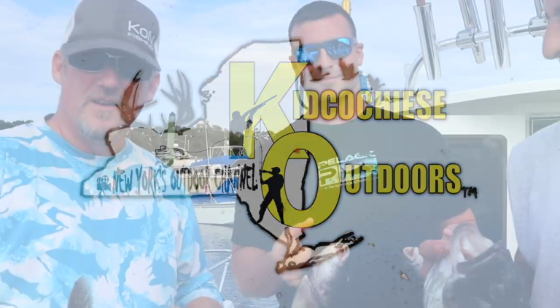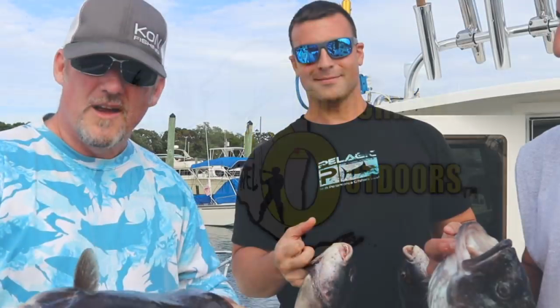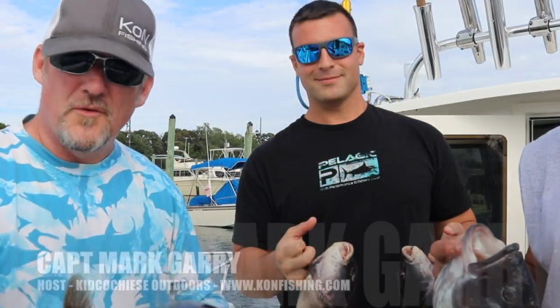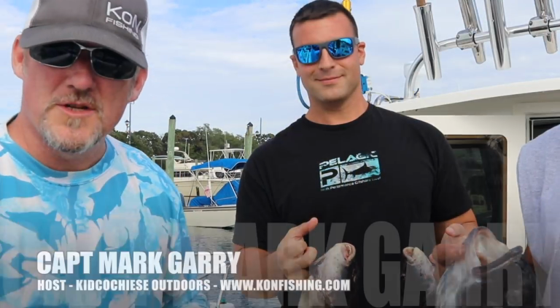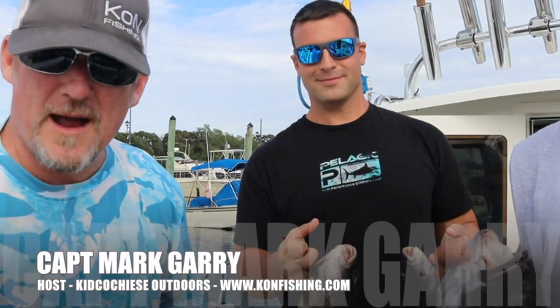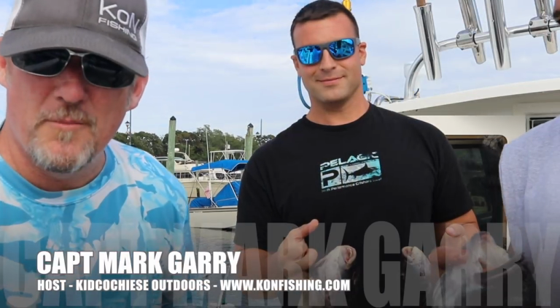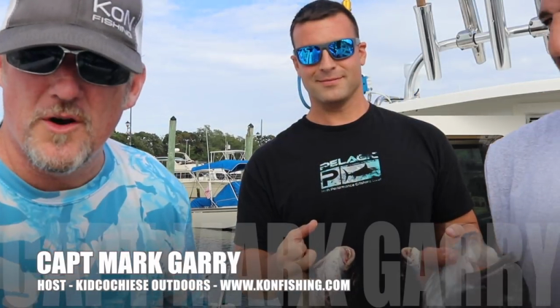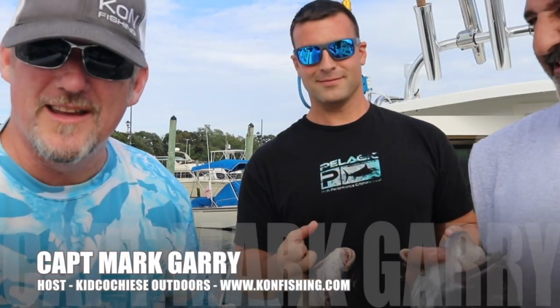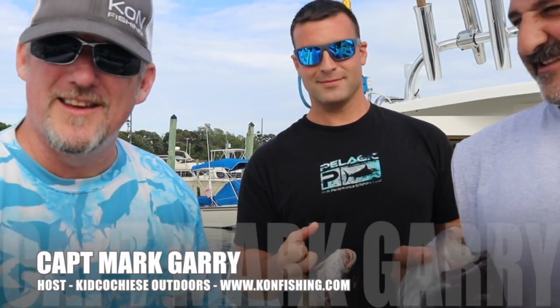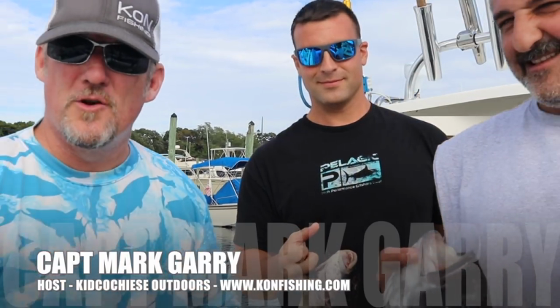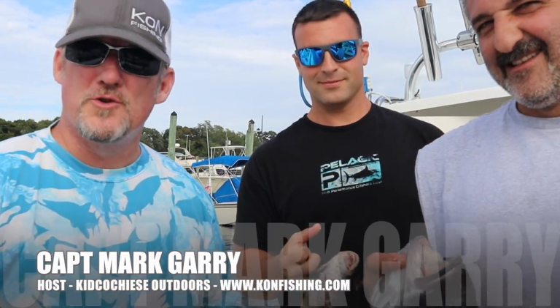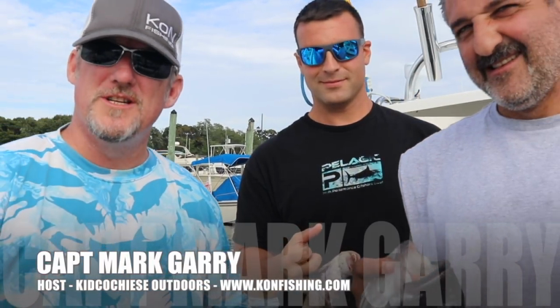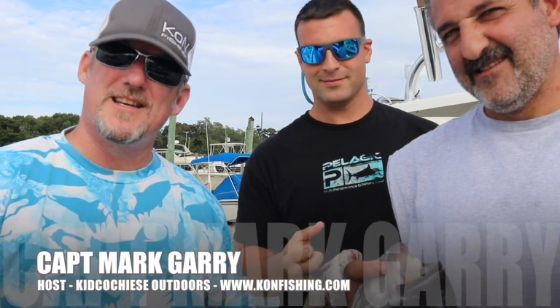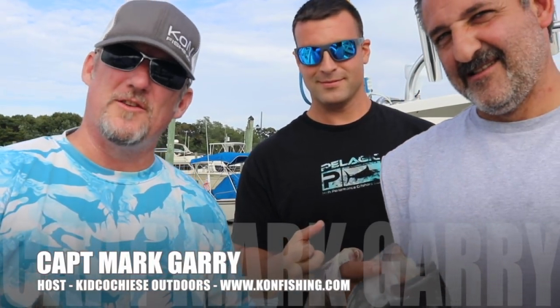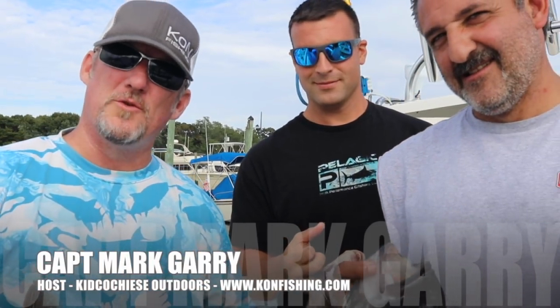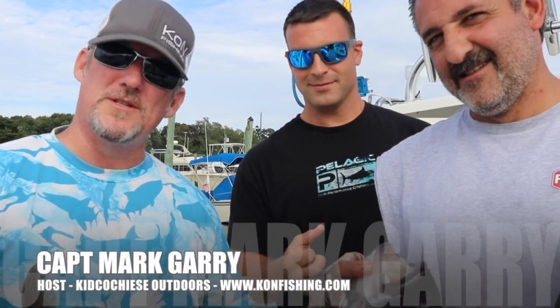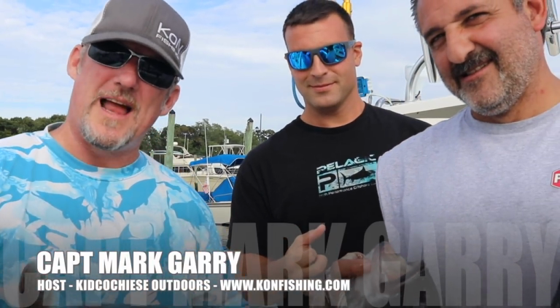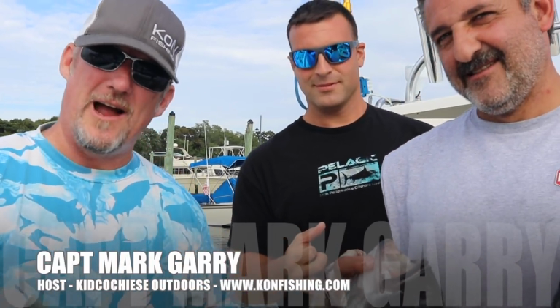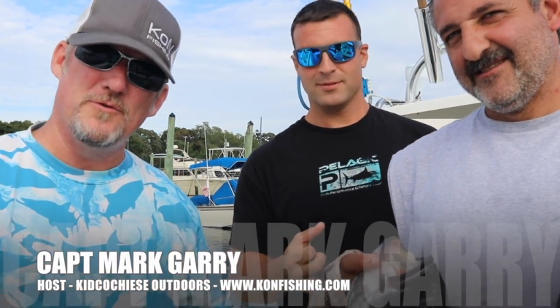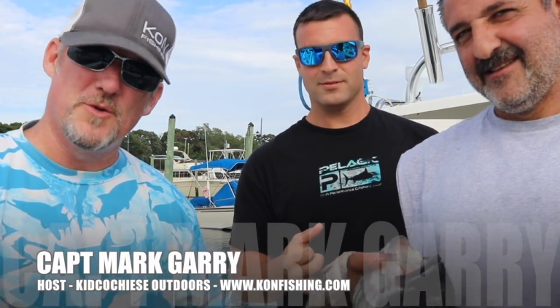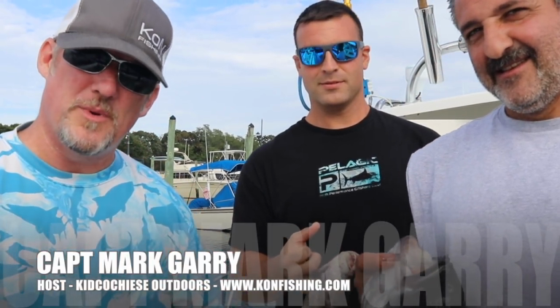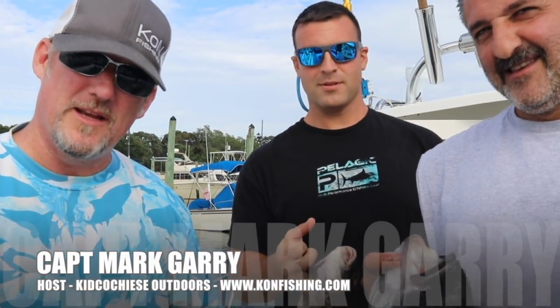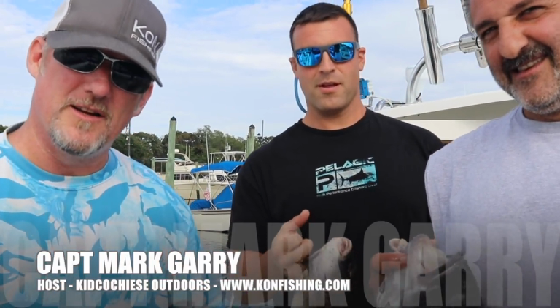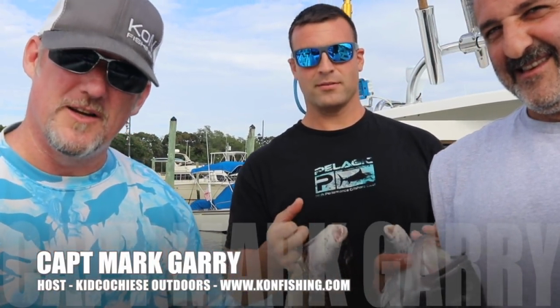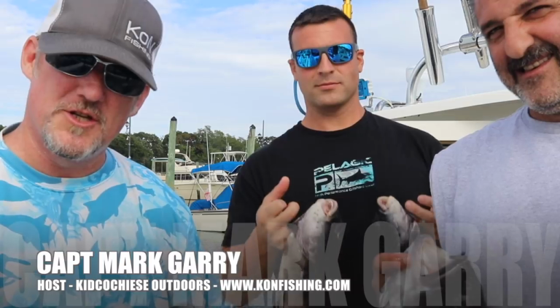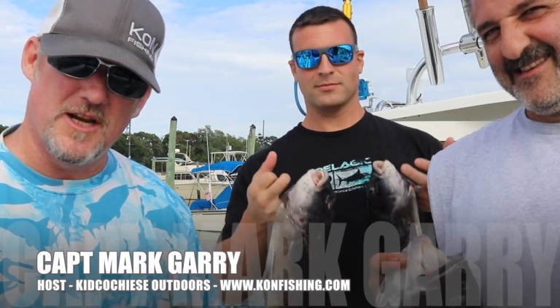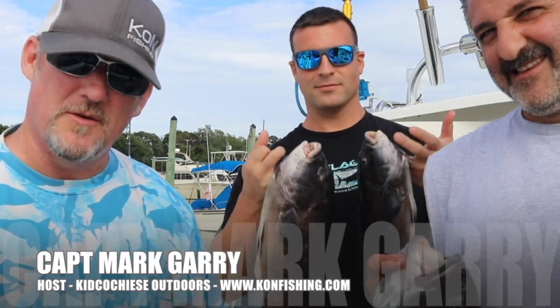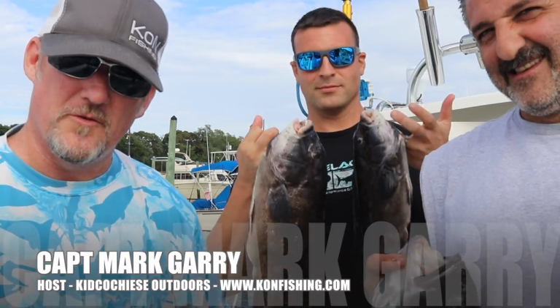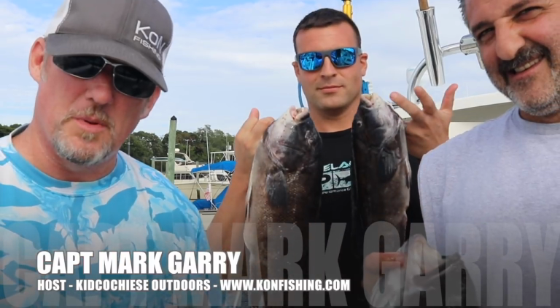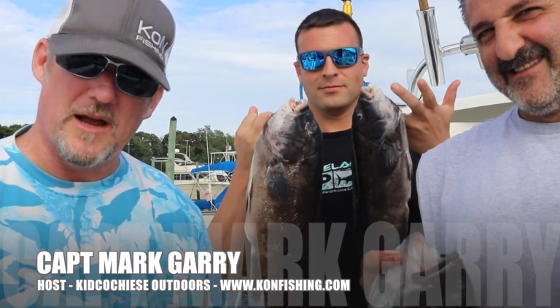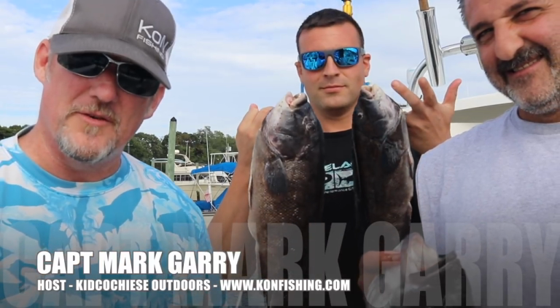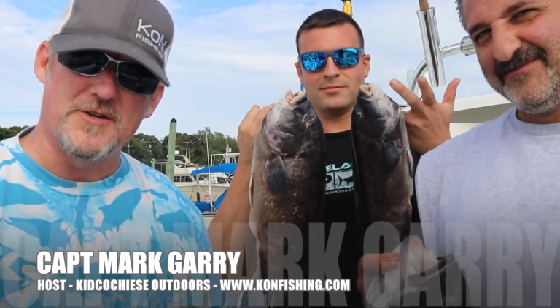Hey folks, Captain Mark here, Kid Coach. She's out for us — how to bait a jig for blackfish.